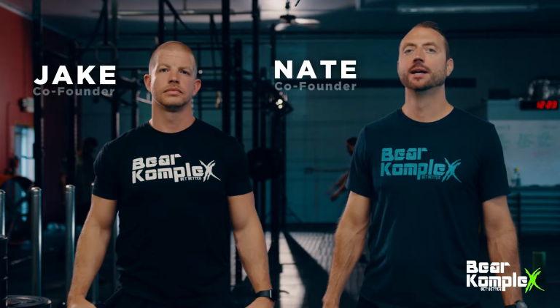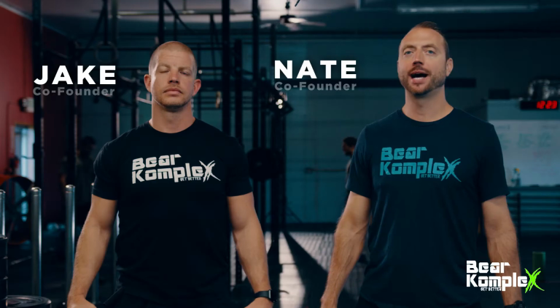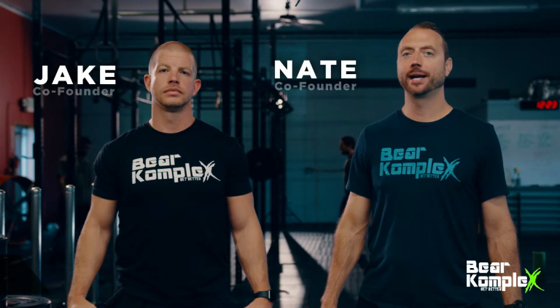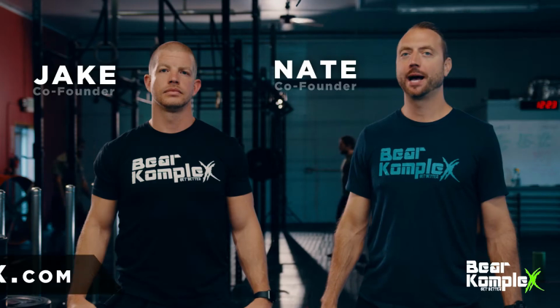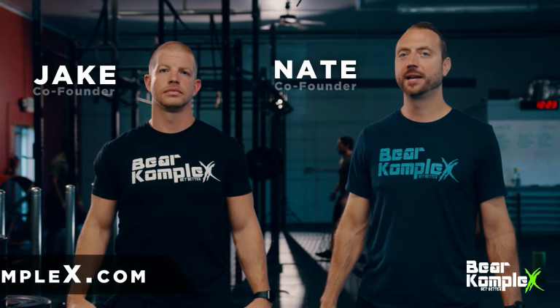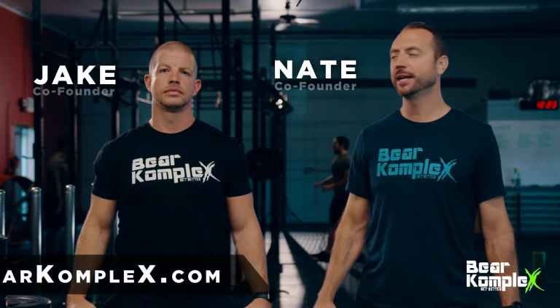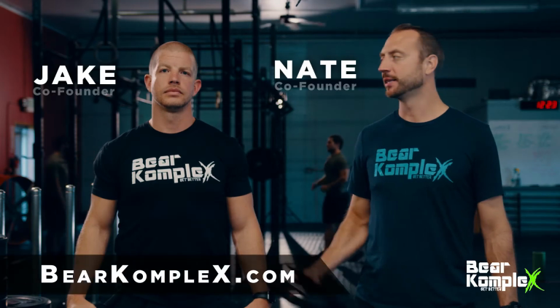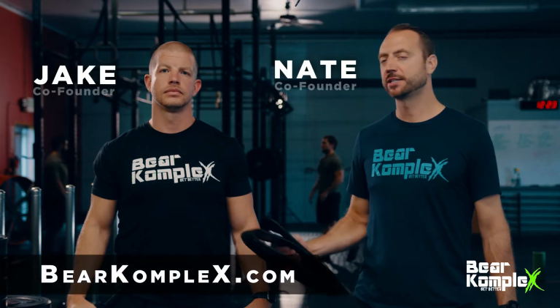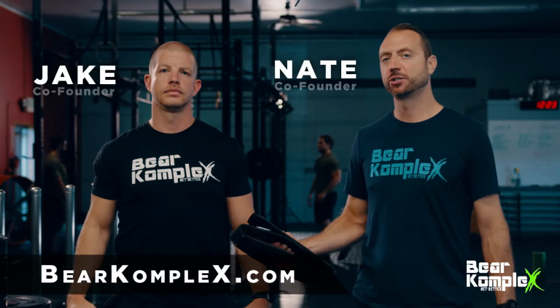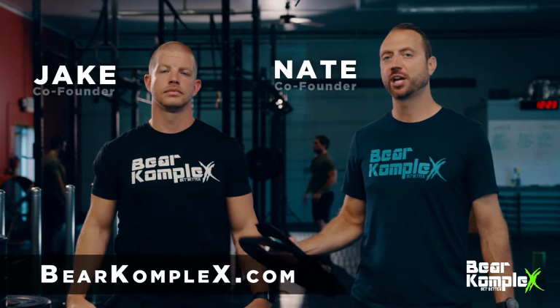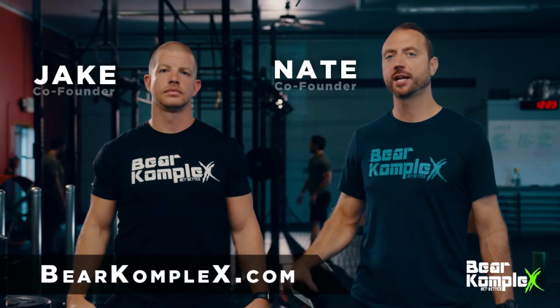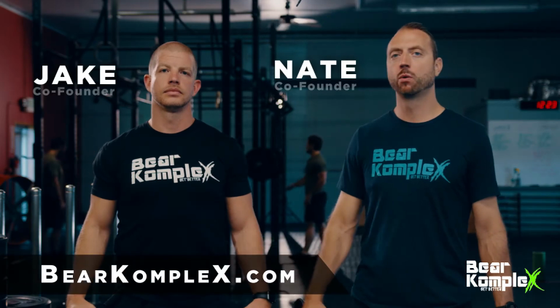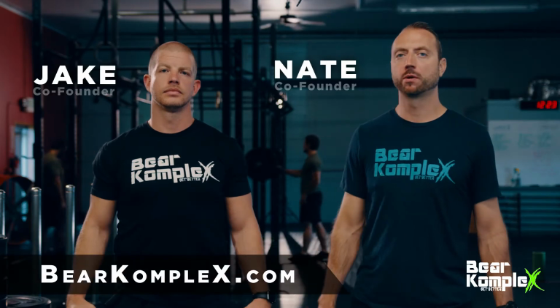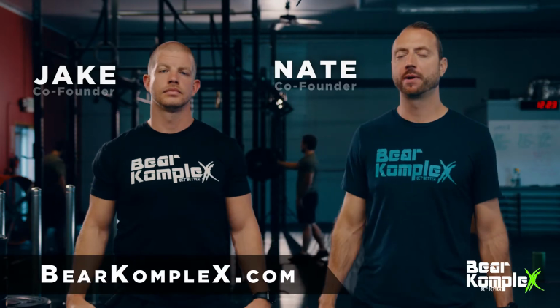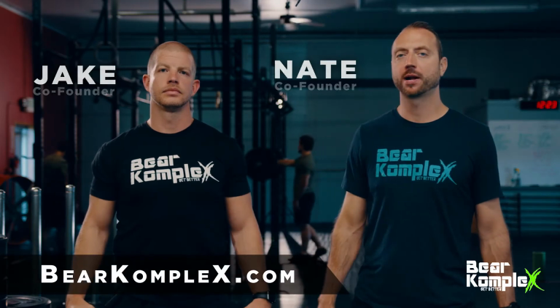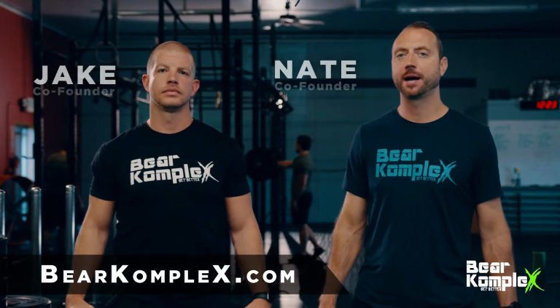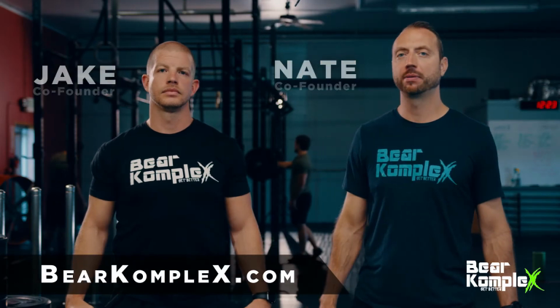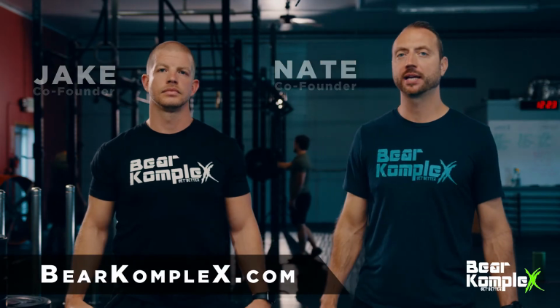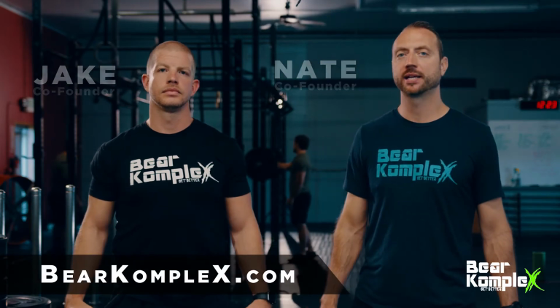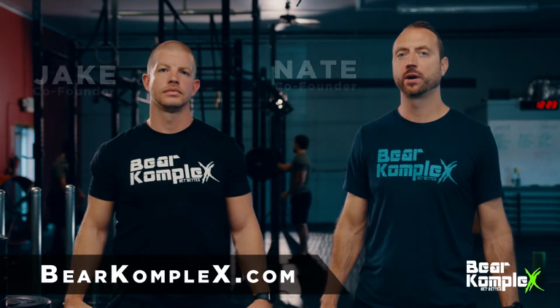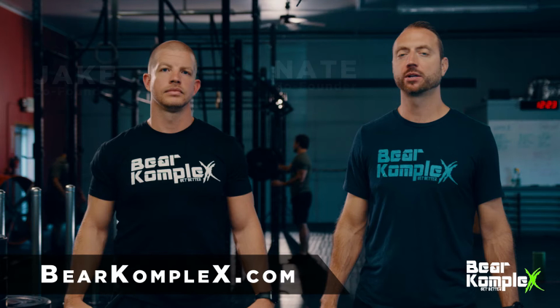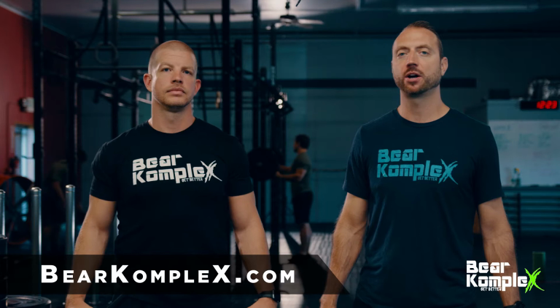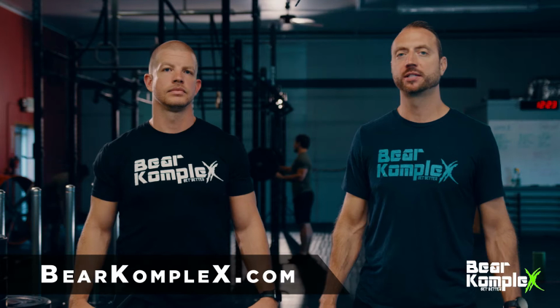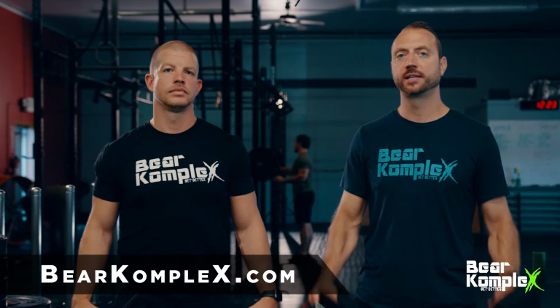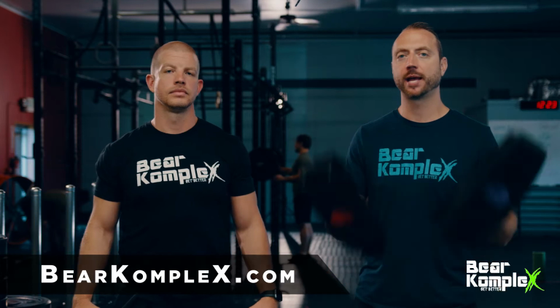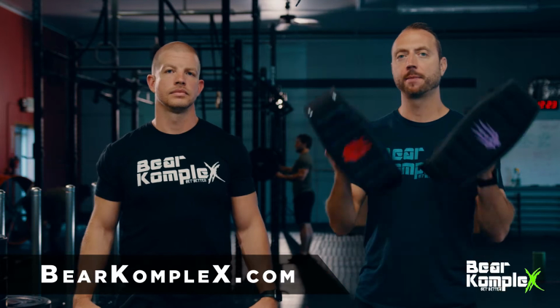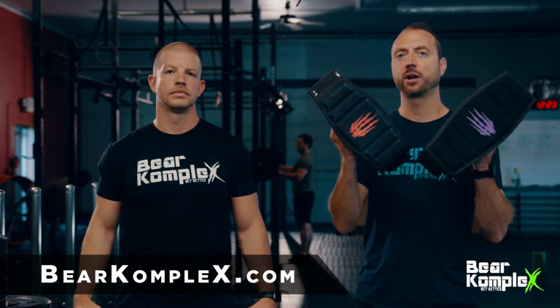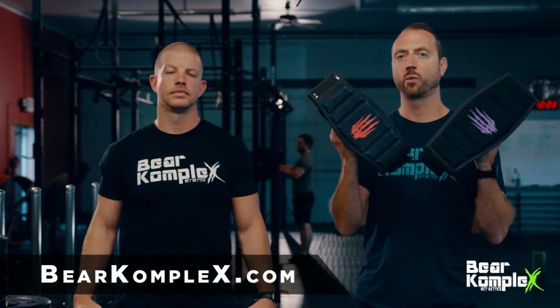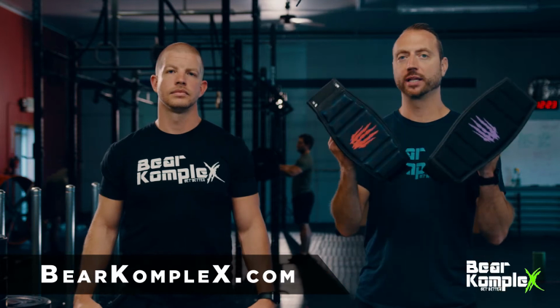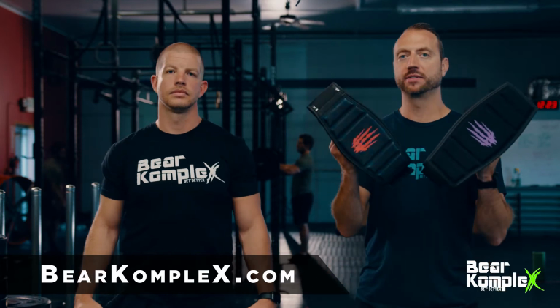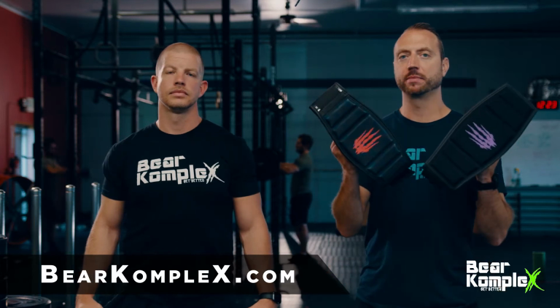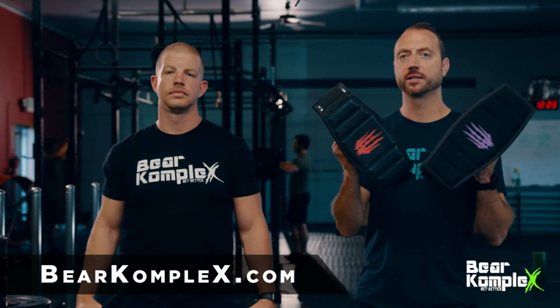Hi, I'm Nate. This is Jake. We're with Bear Complex, and we're here to talk to you today about our weightlifting belts.